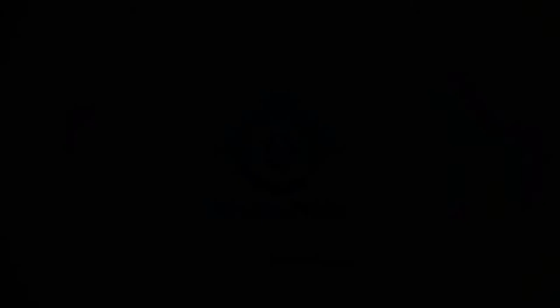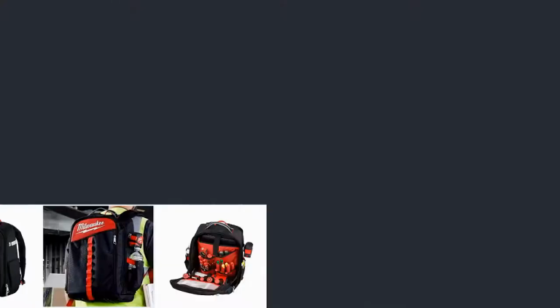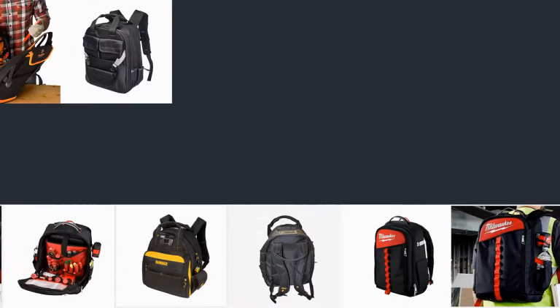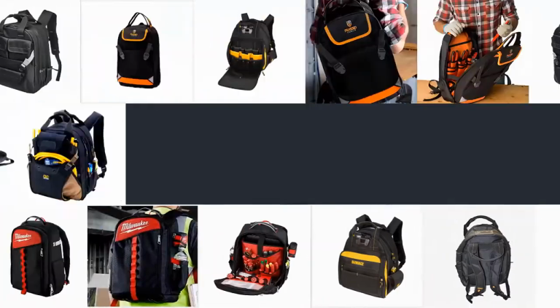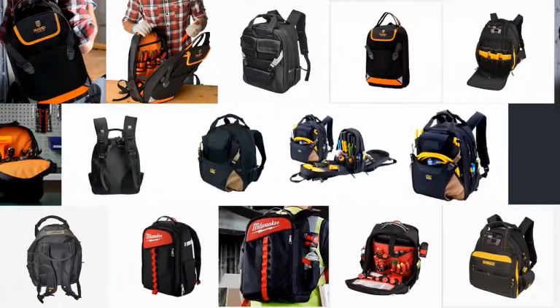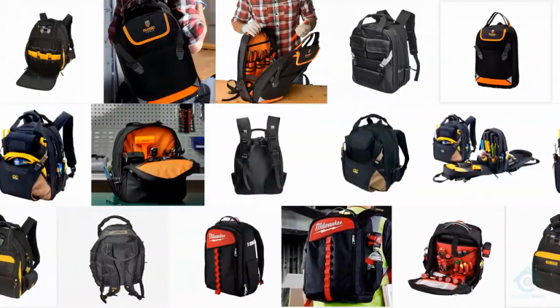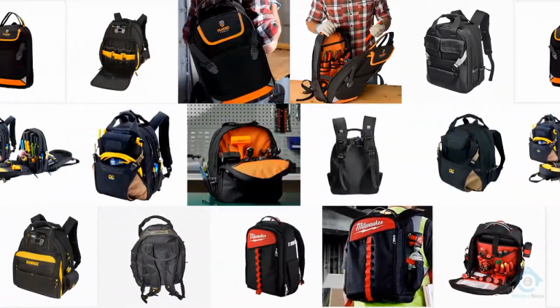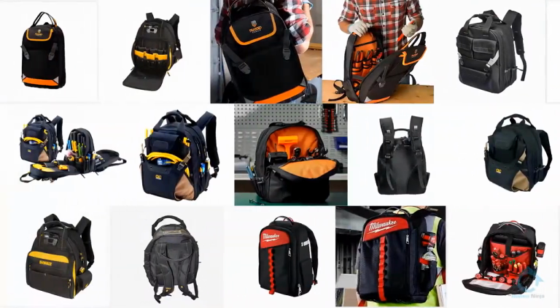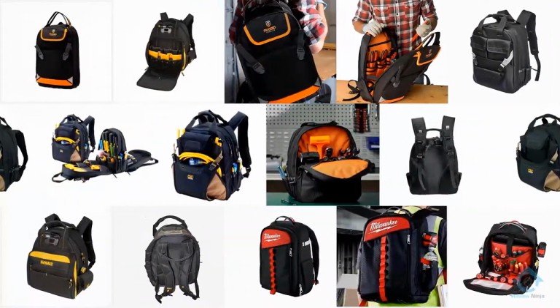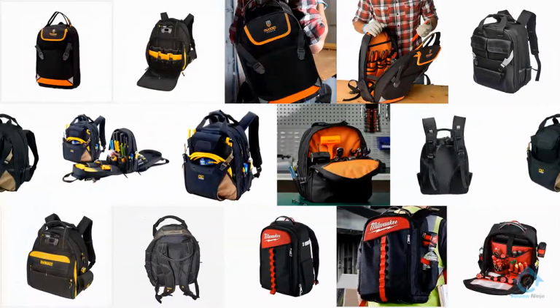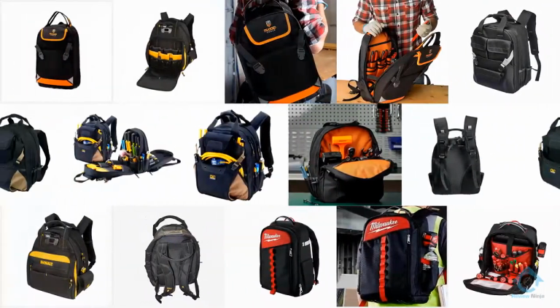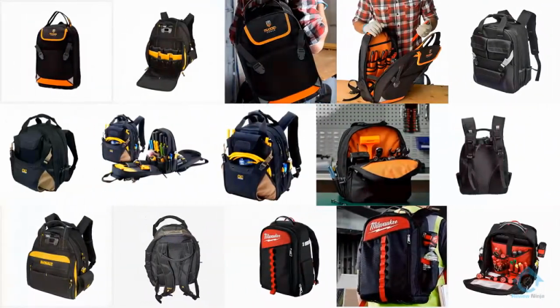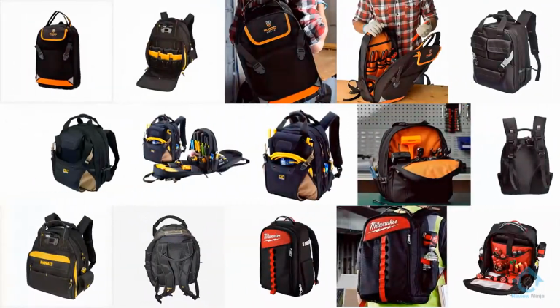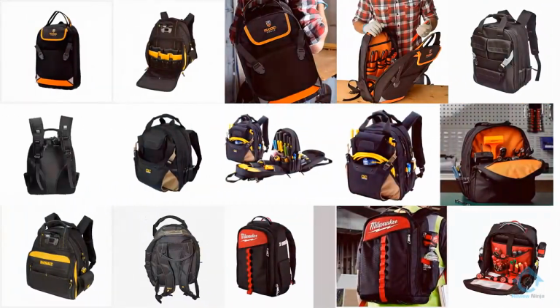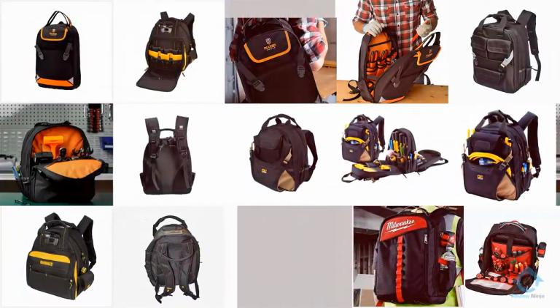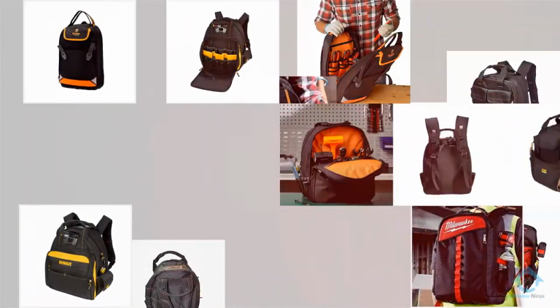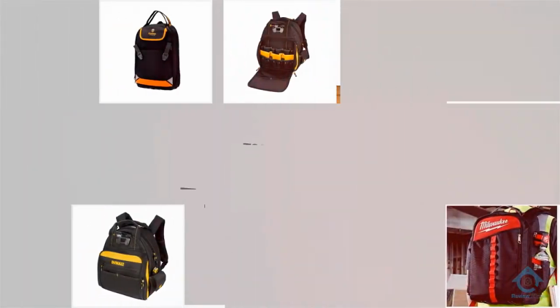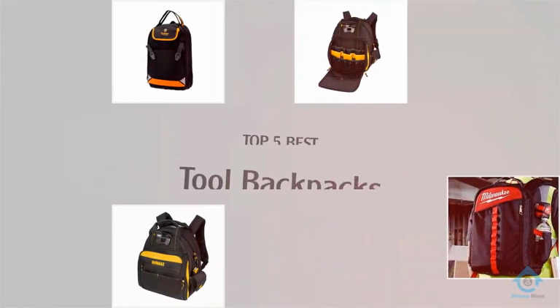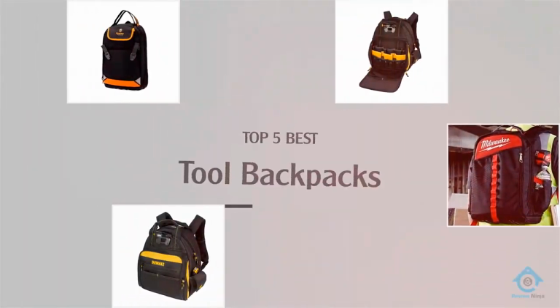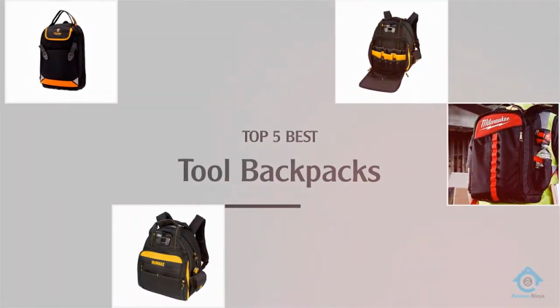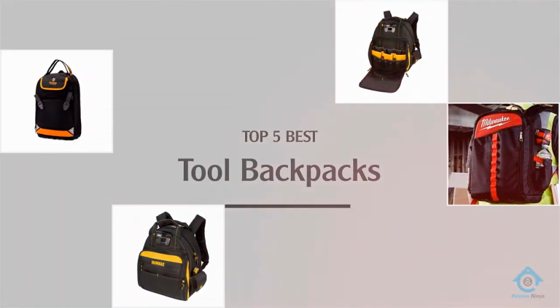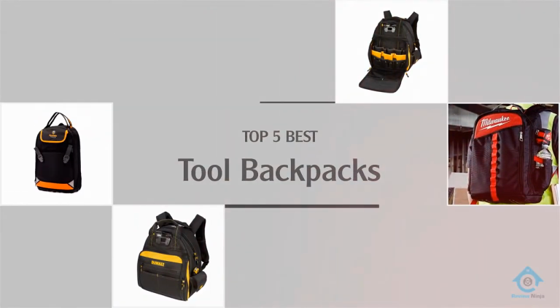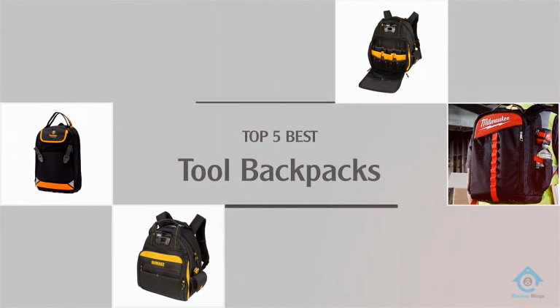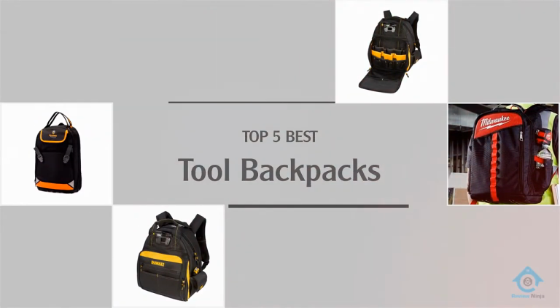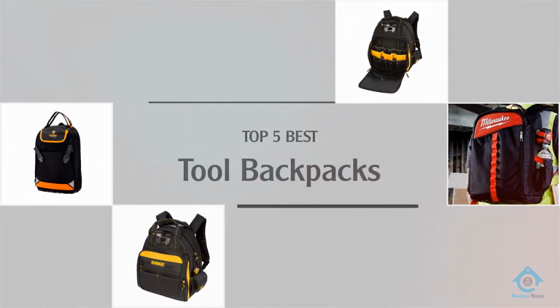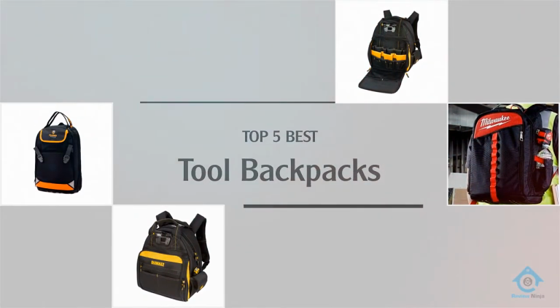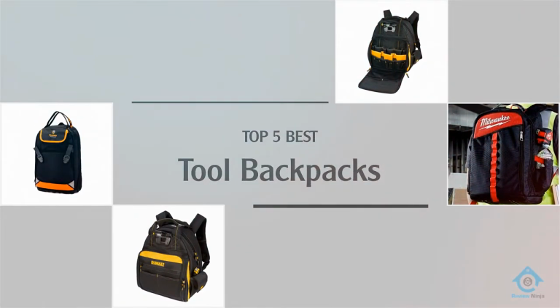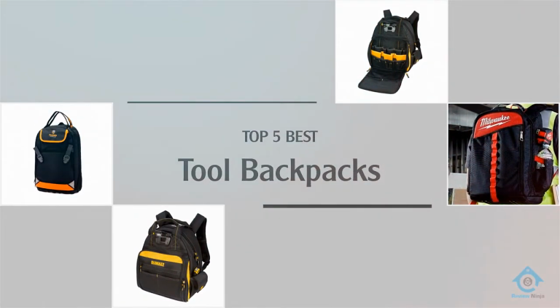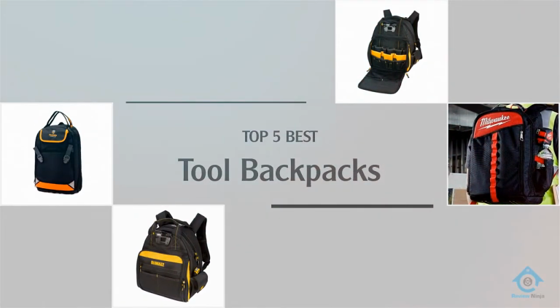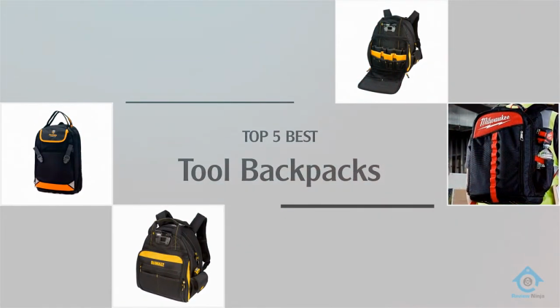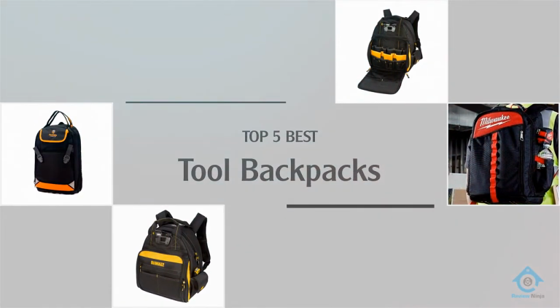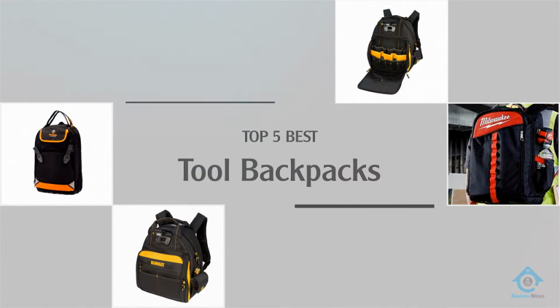If you are looking for the best tool backpacks, here is a collection you have got to see. Let's get started.